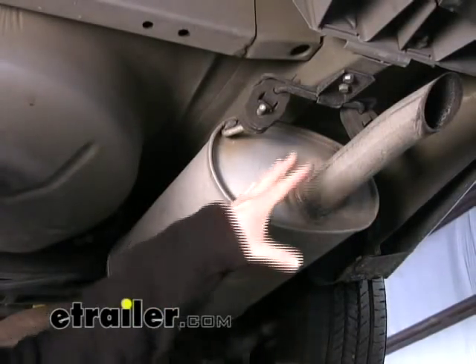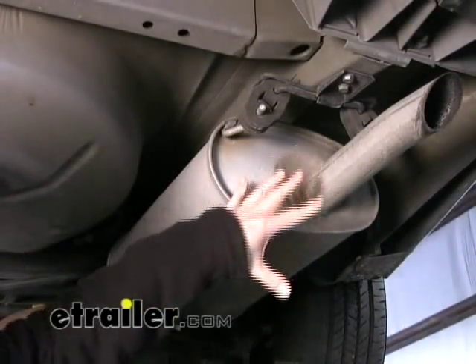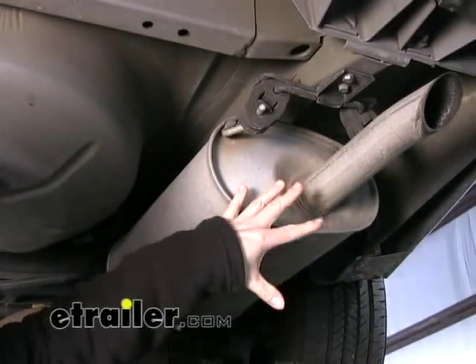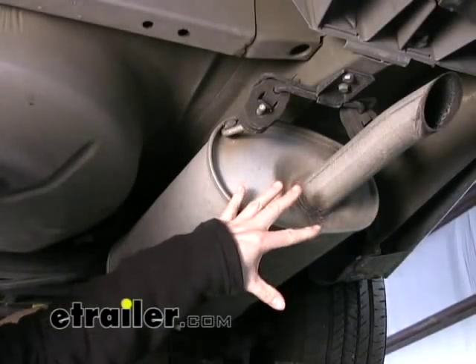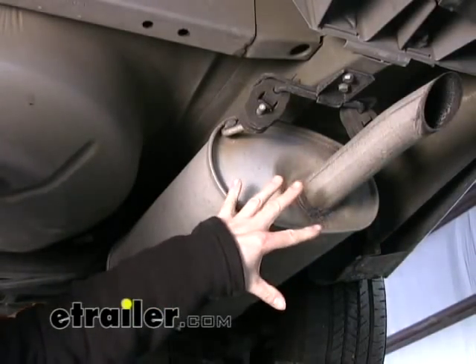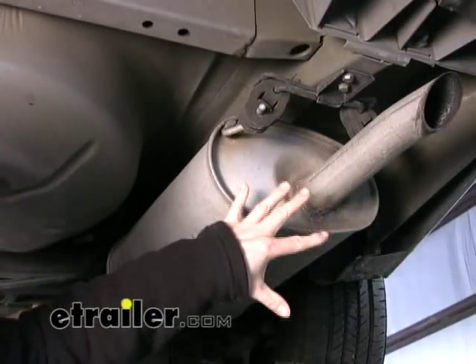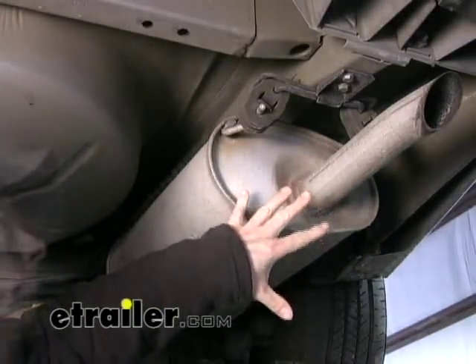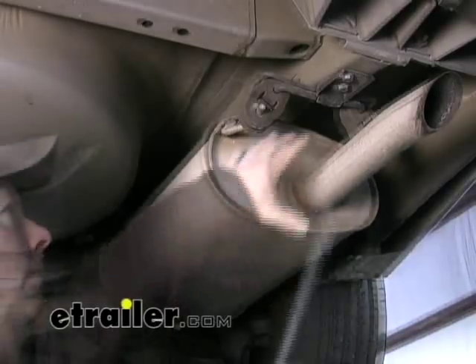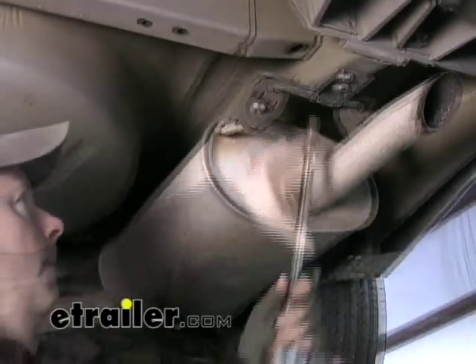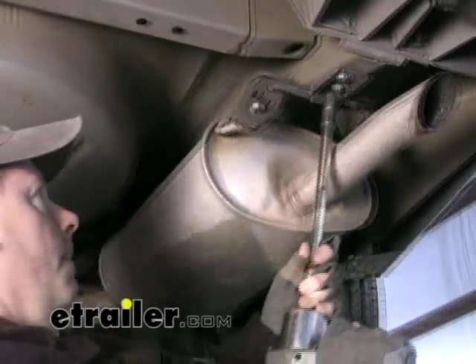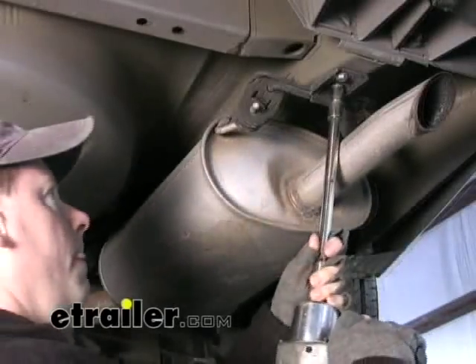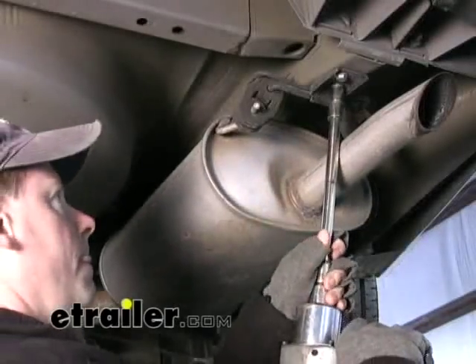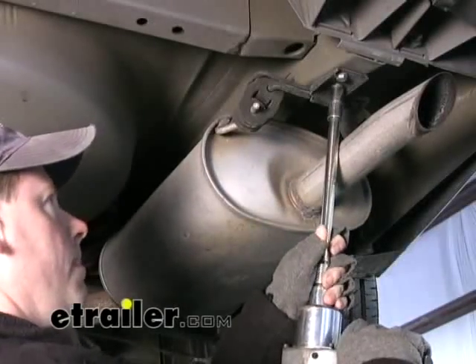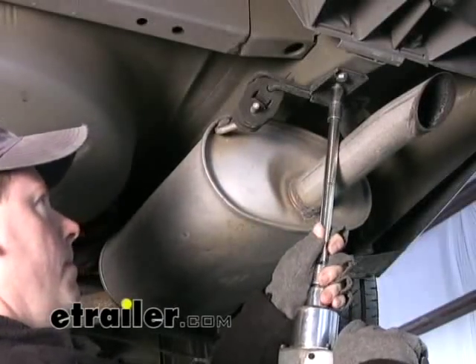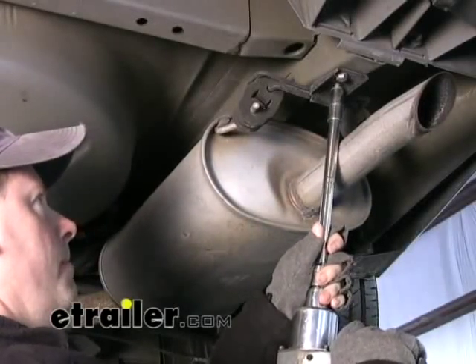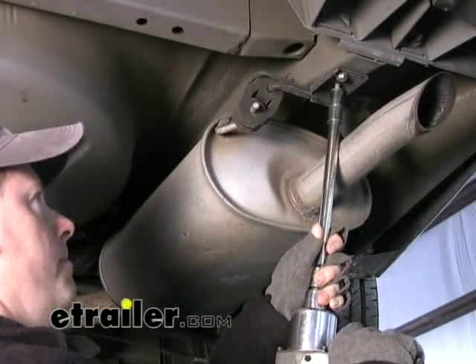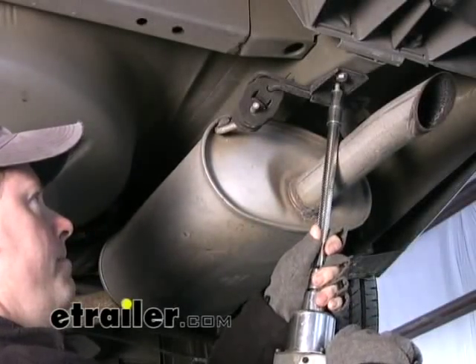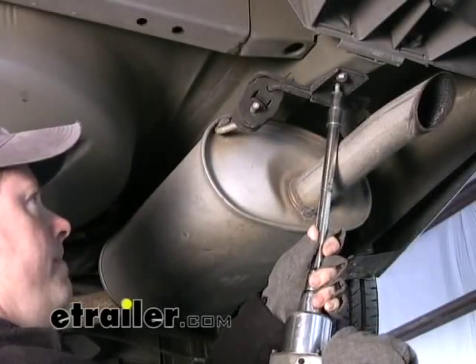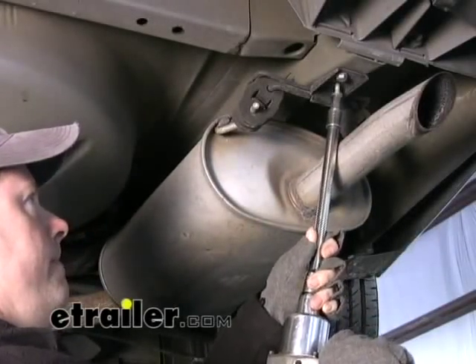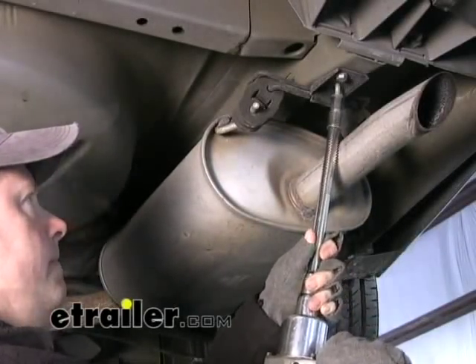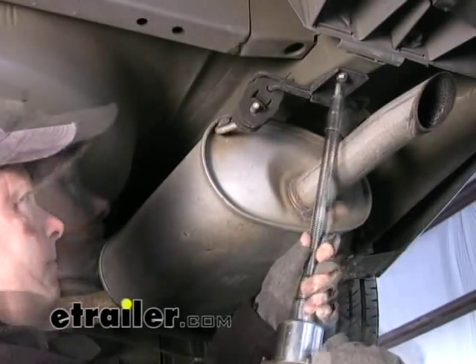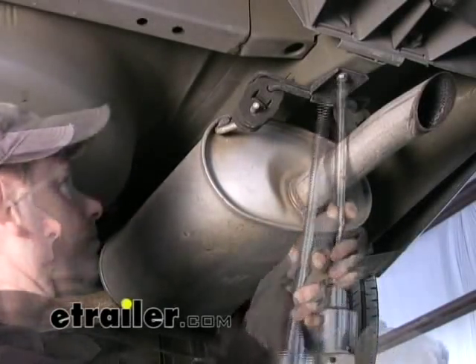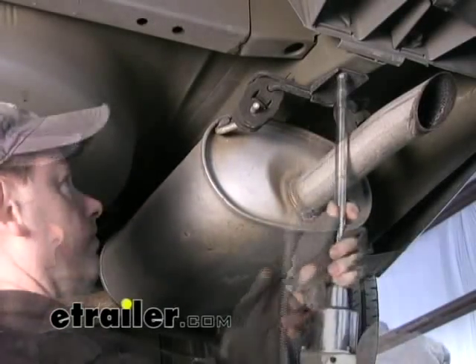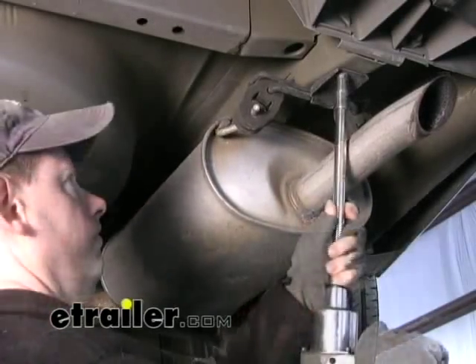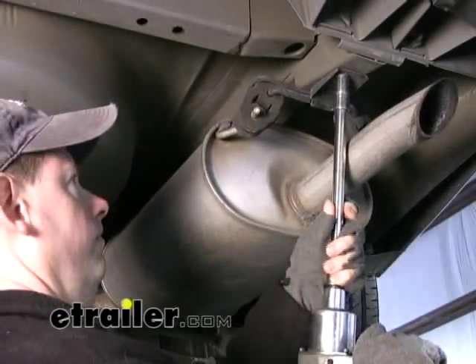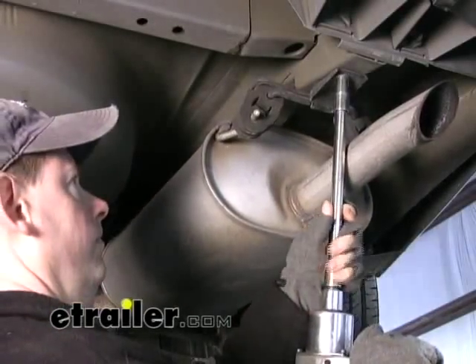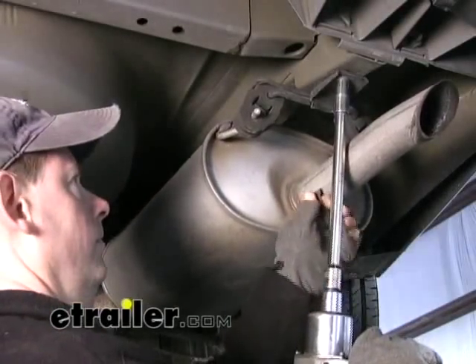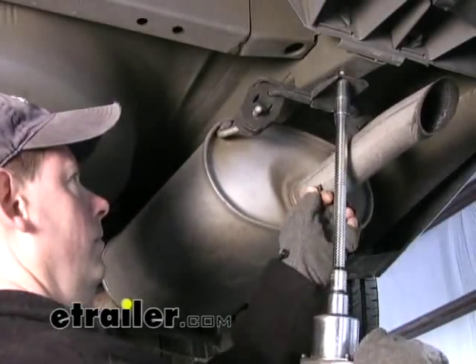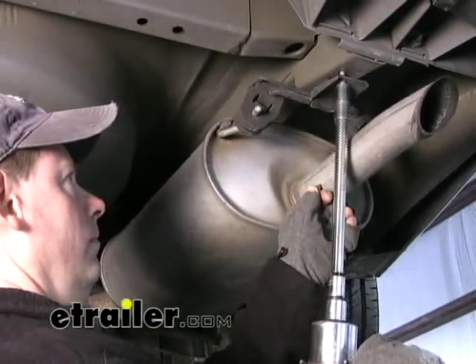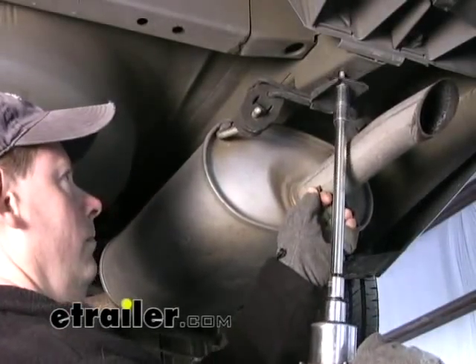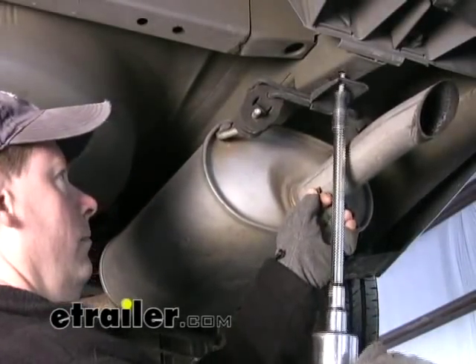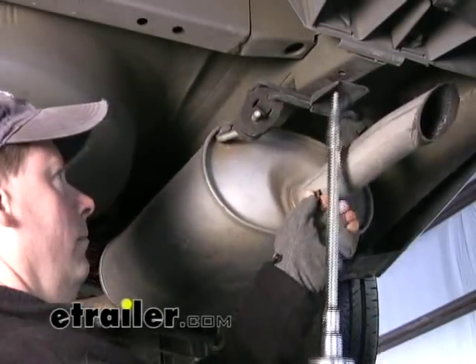However, we're going to have to temporarily lower this exhaust so we have working room to get up in there, and then the exhaust will go back up when we're done.